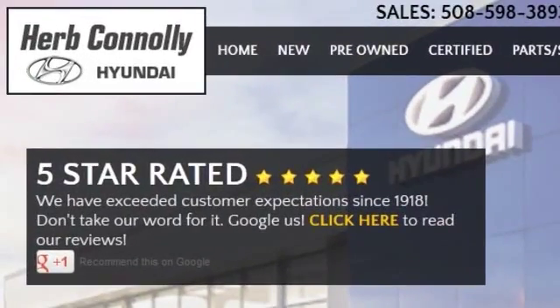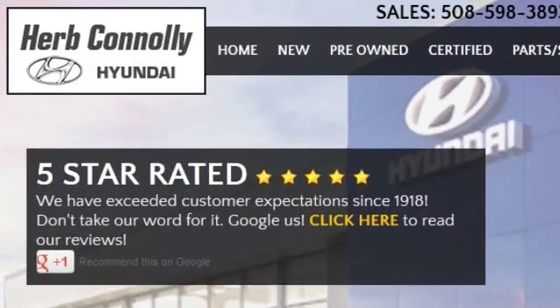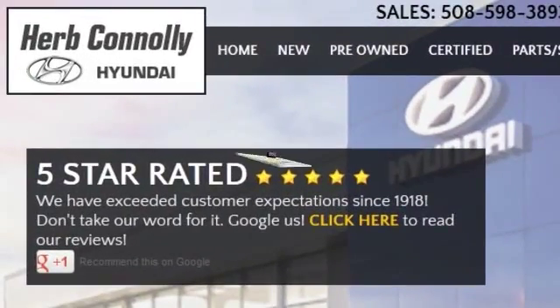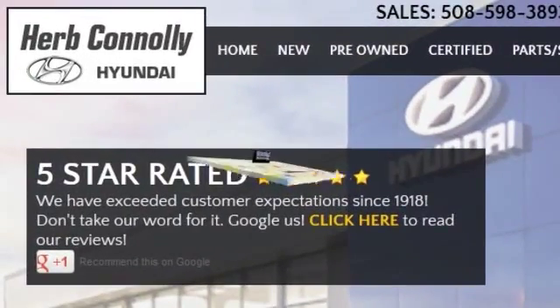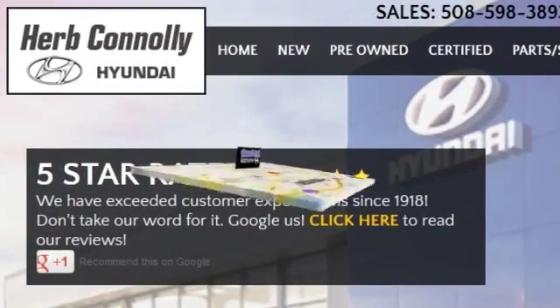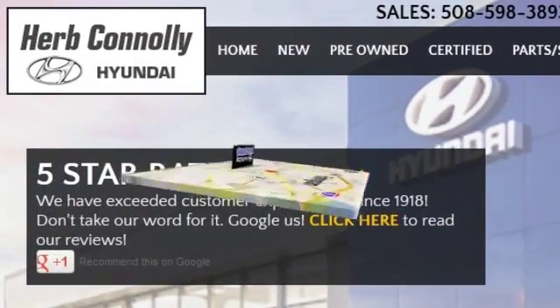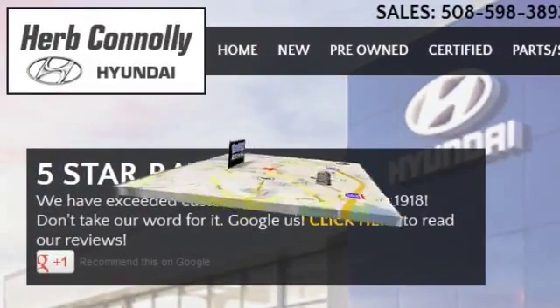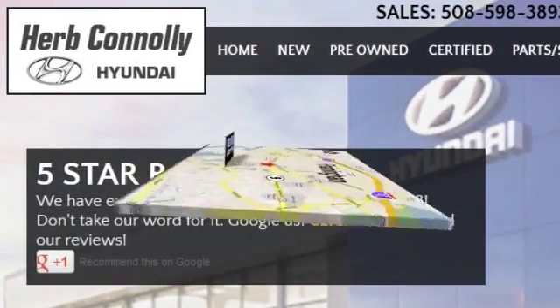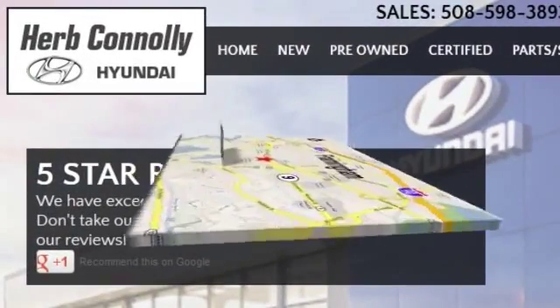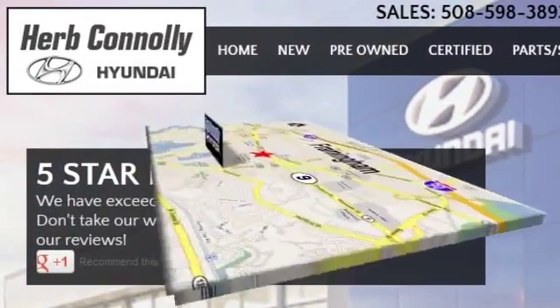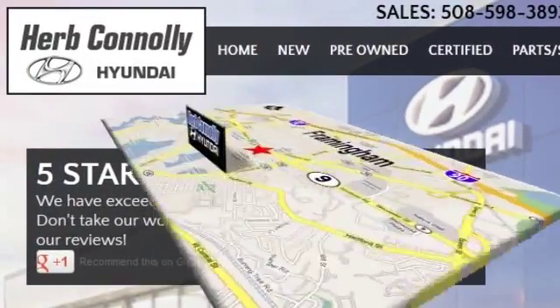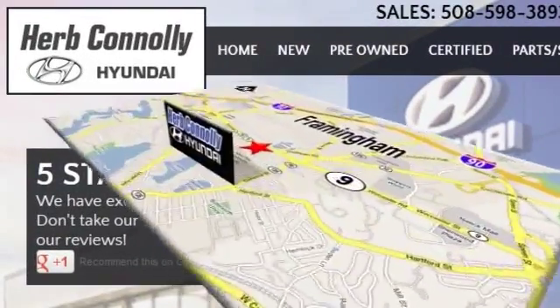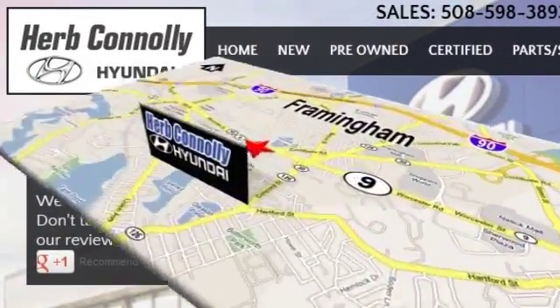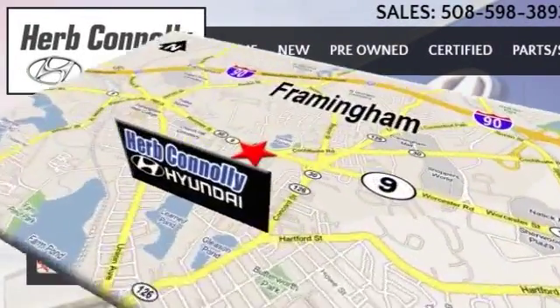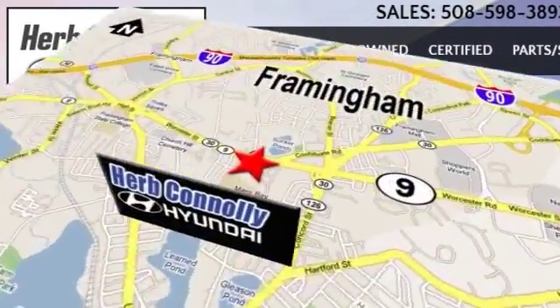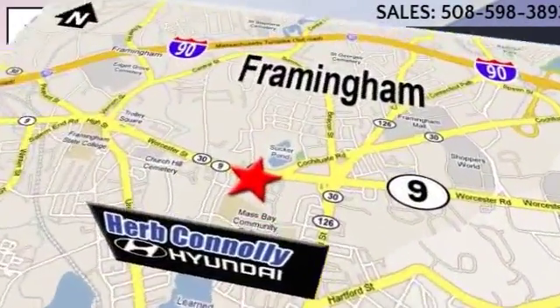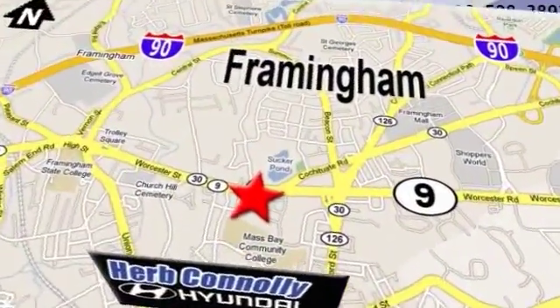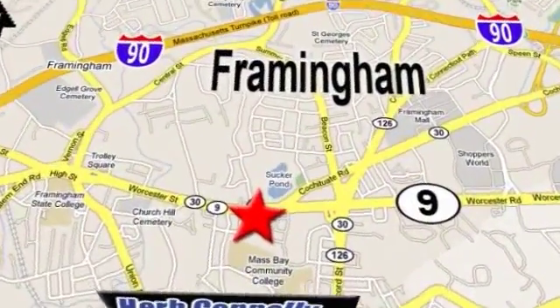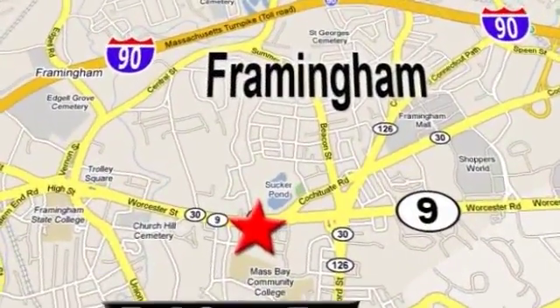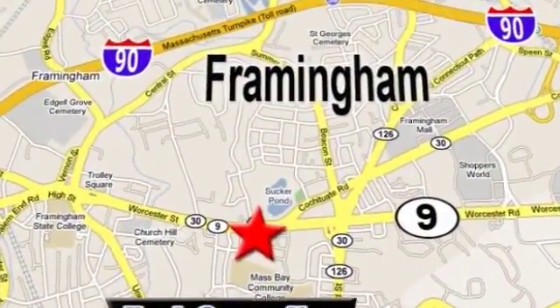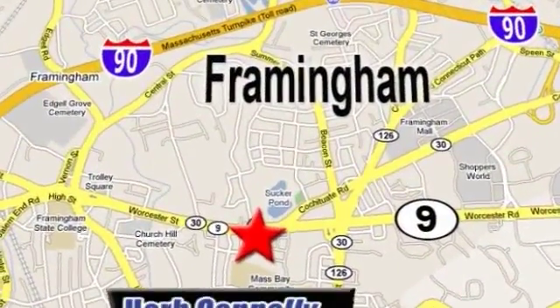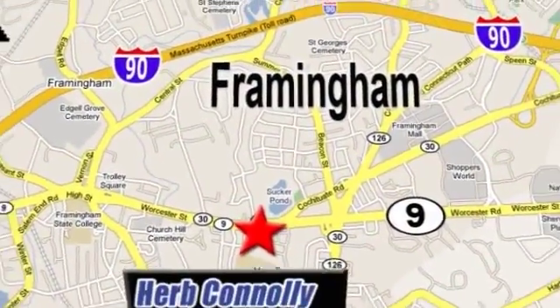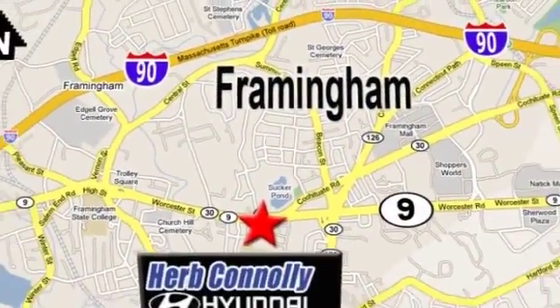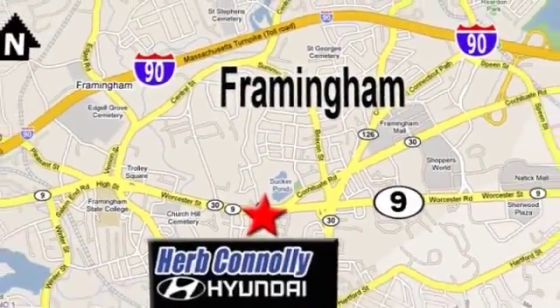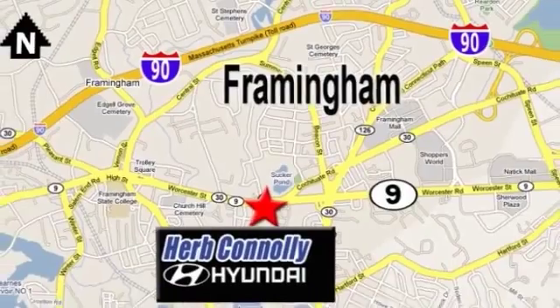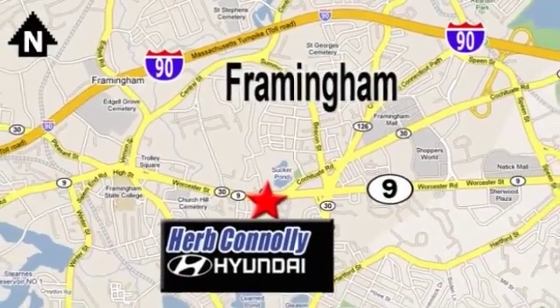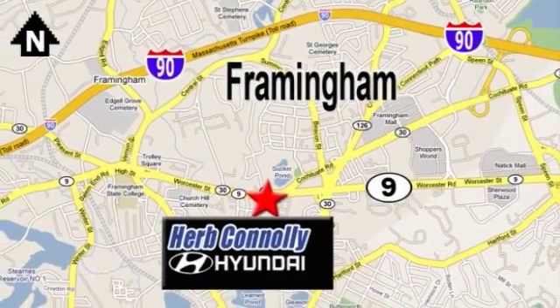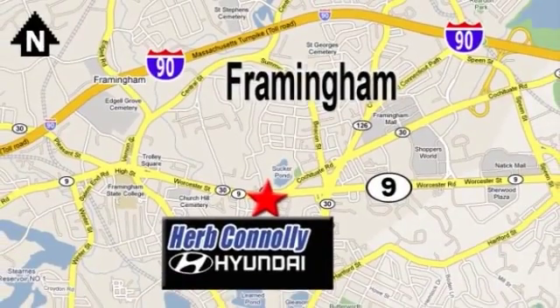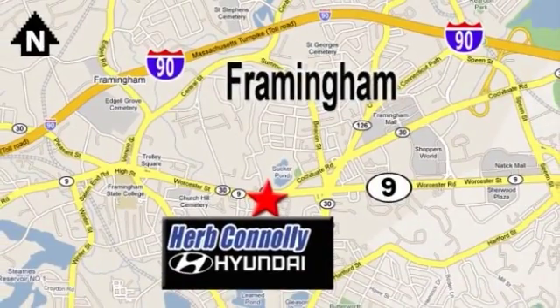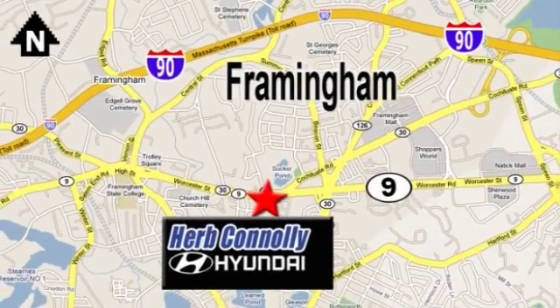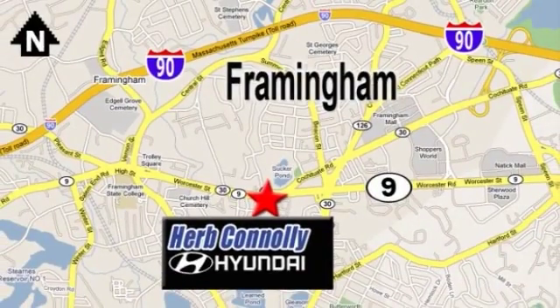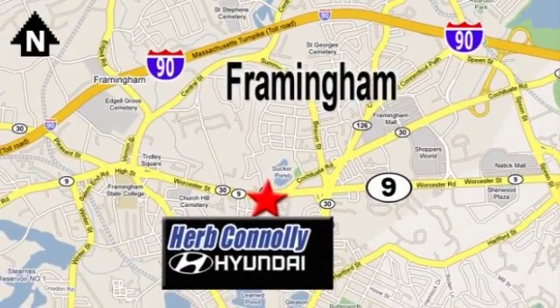Stop in today. We're conveniently located at 520 Worcester Road, Route 9 in Framingham, Massachusetts.